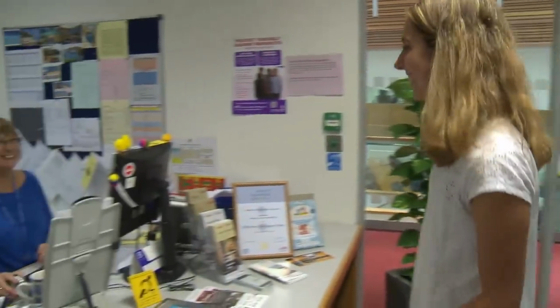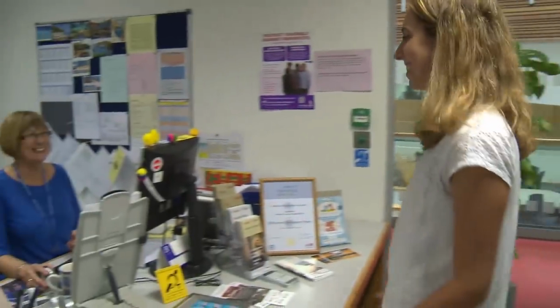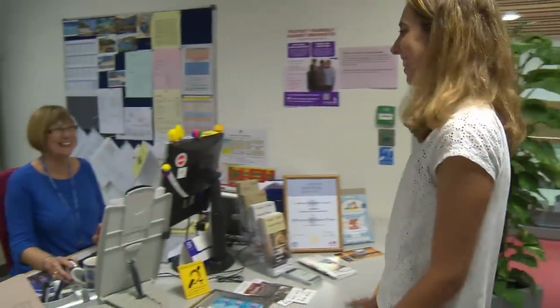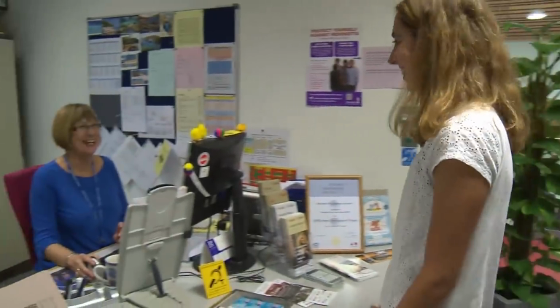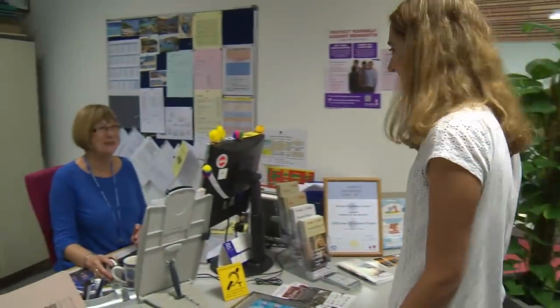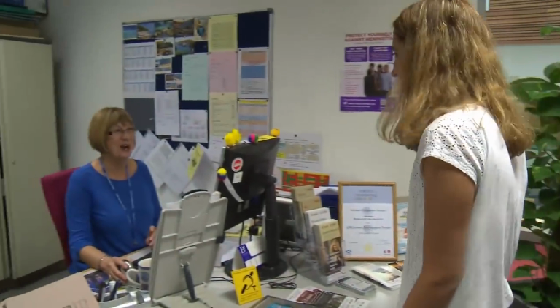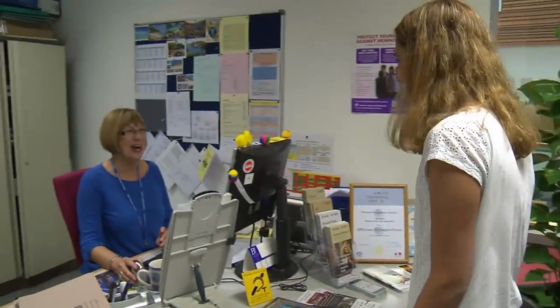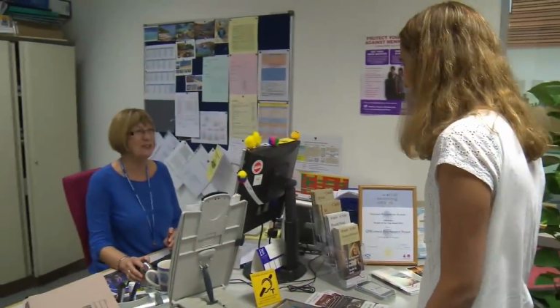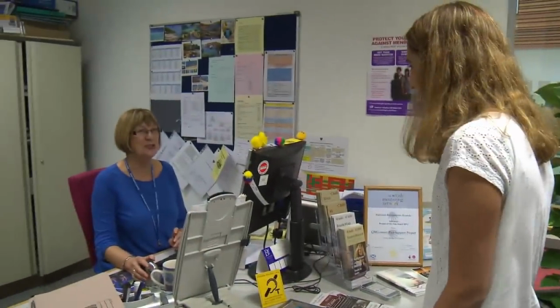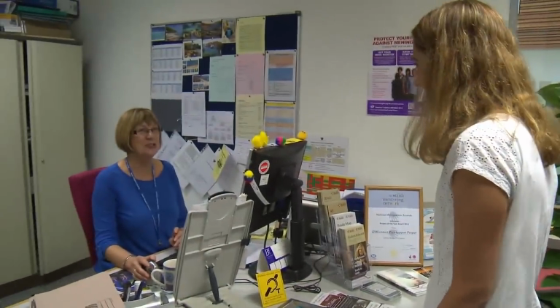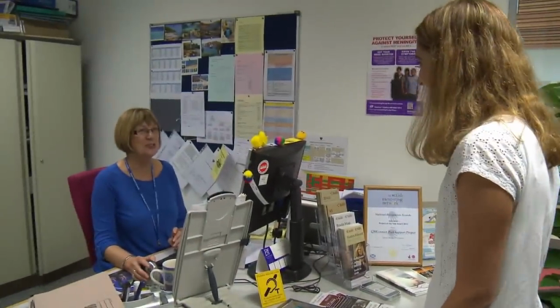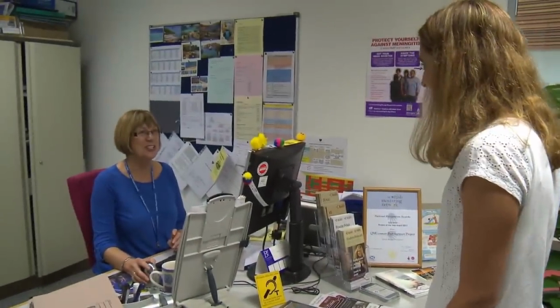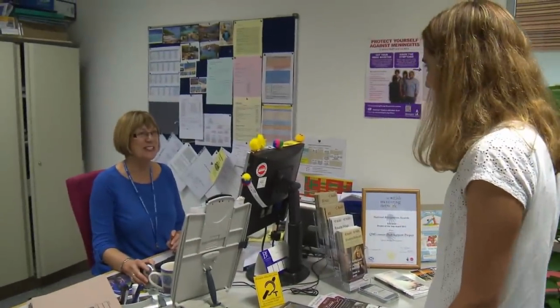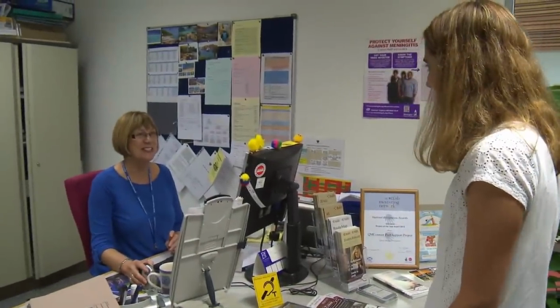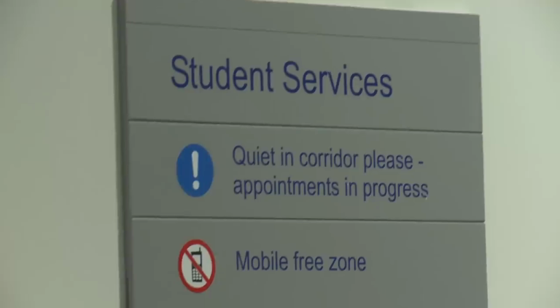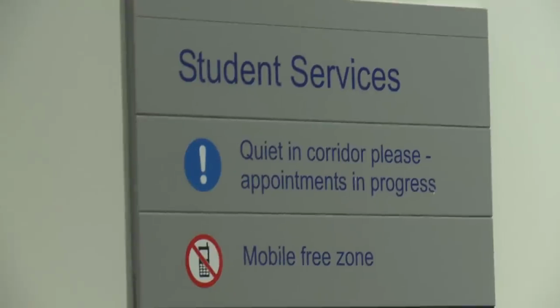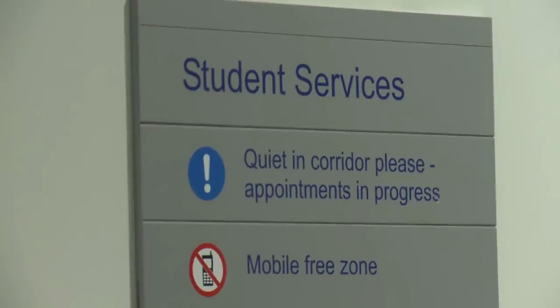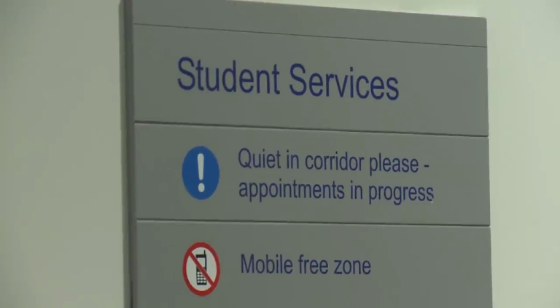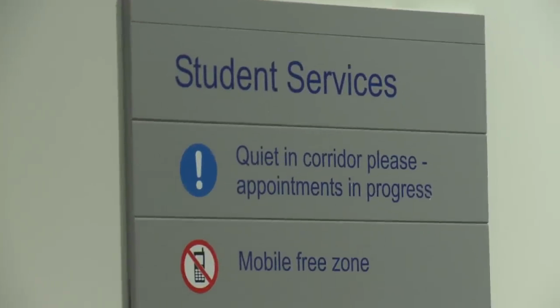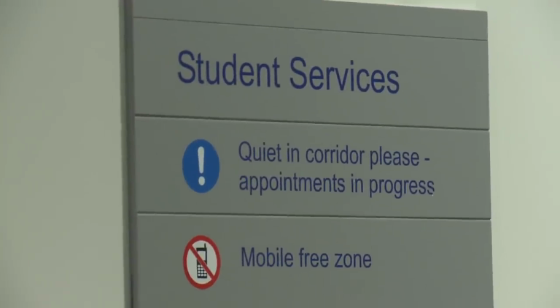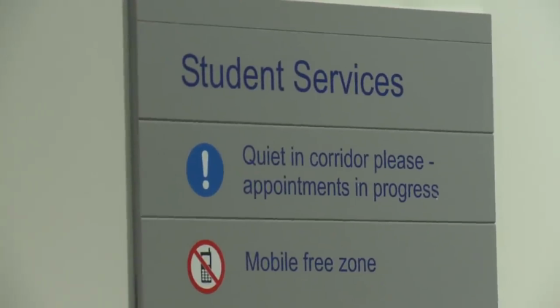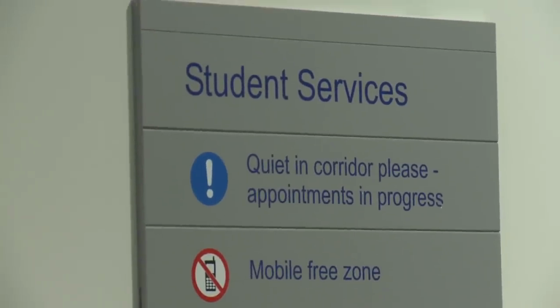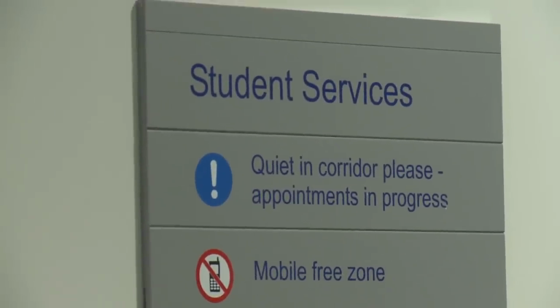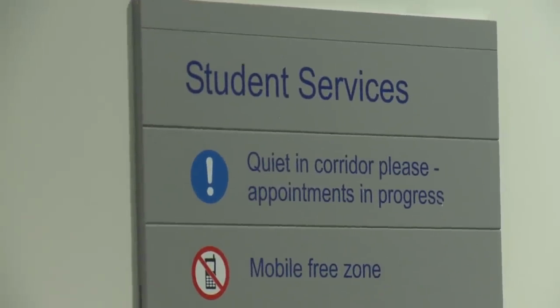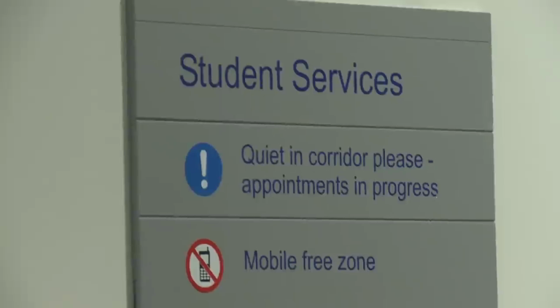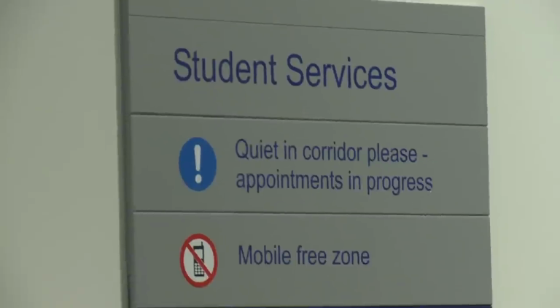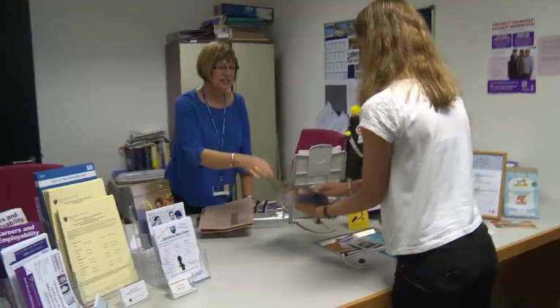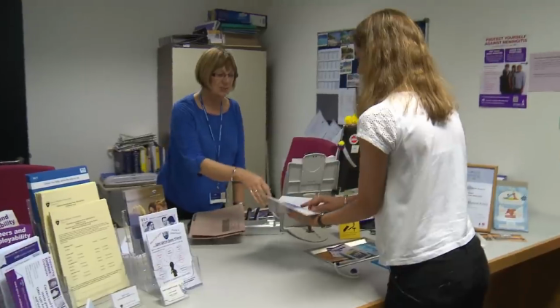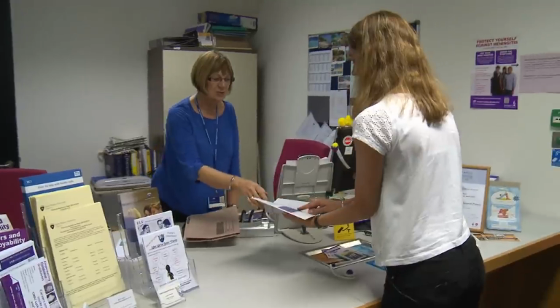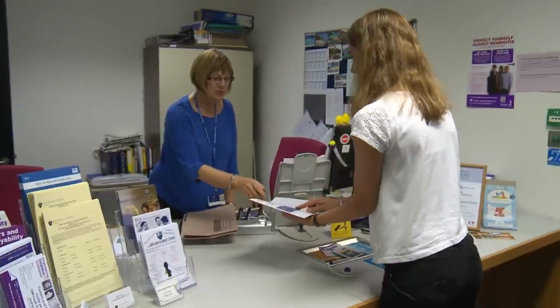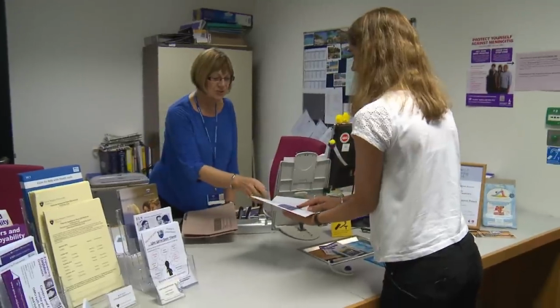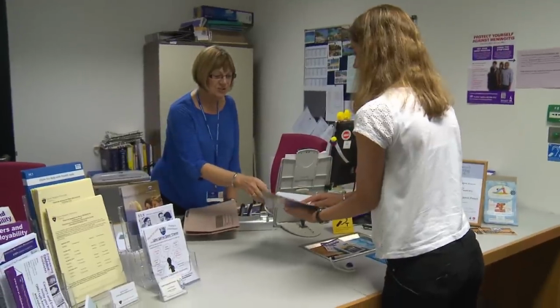If you have any problems, big or small, then come to the Student Services. They are here to help you.